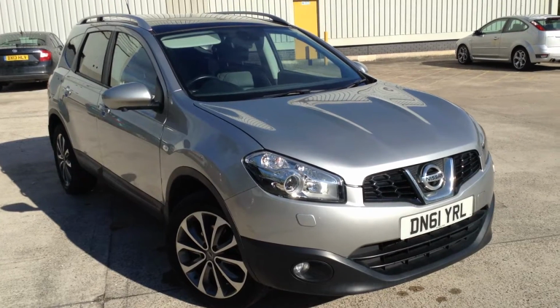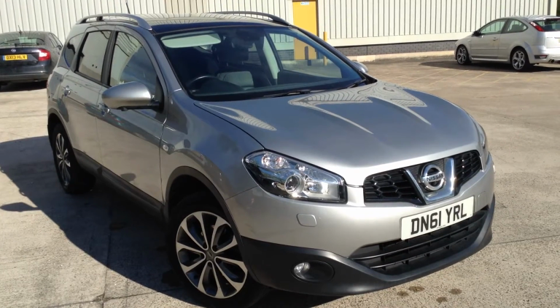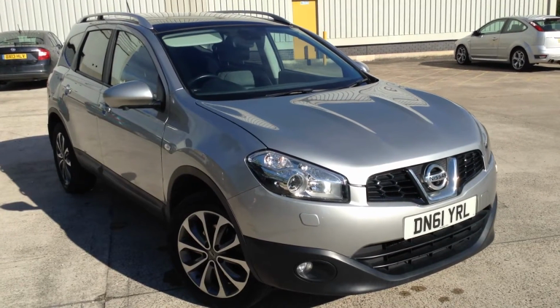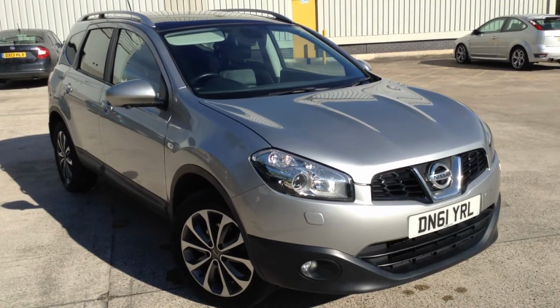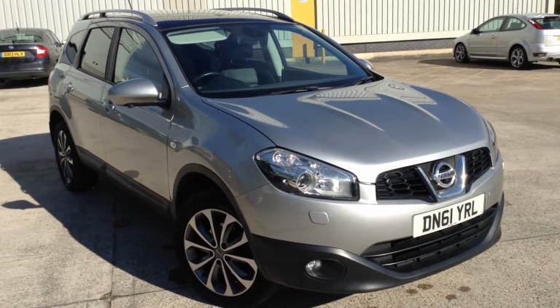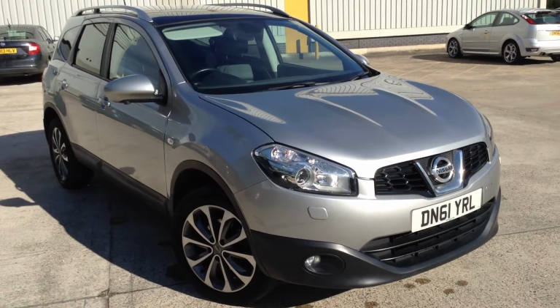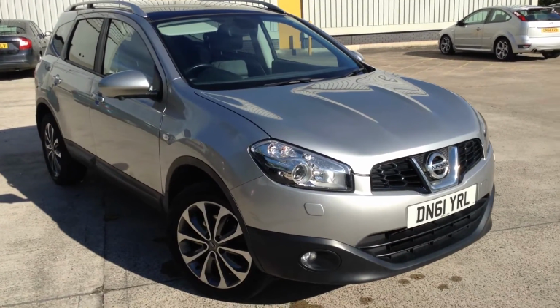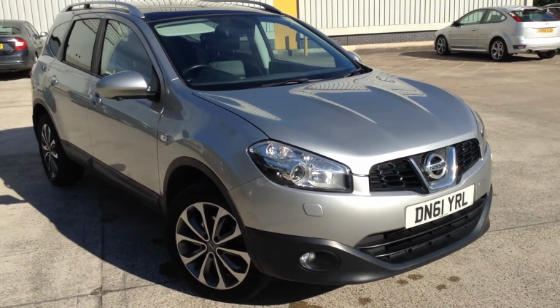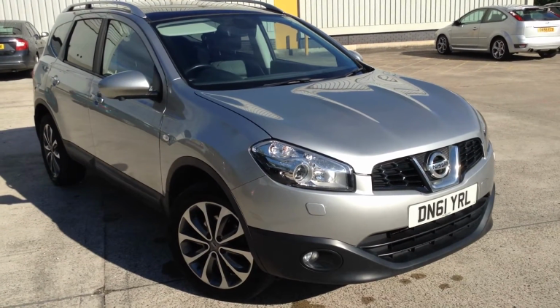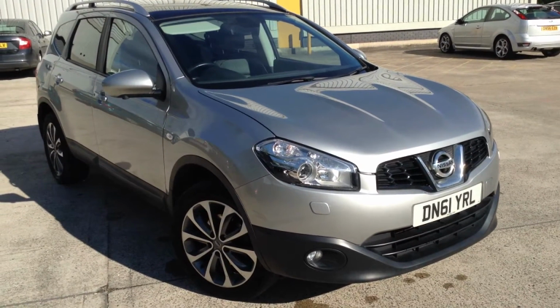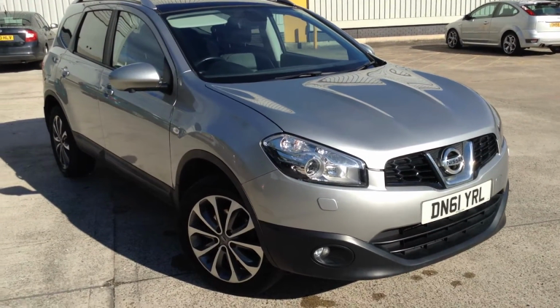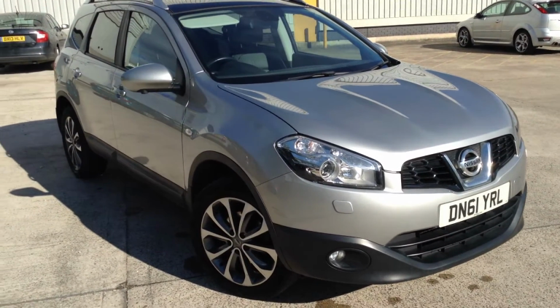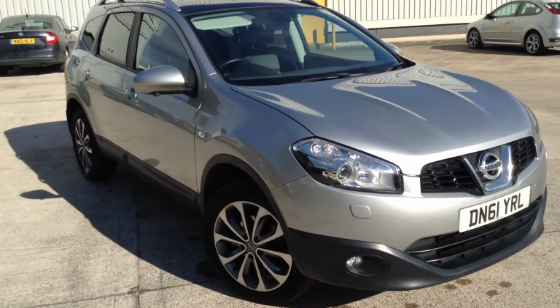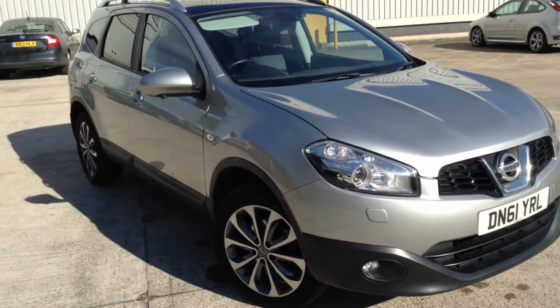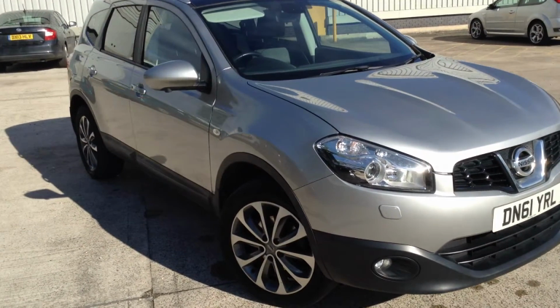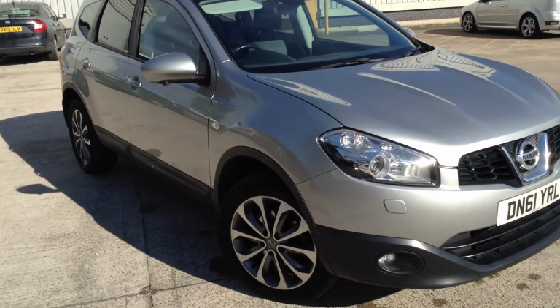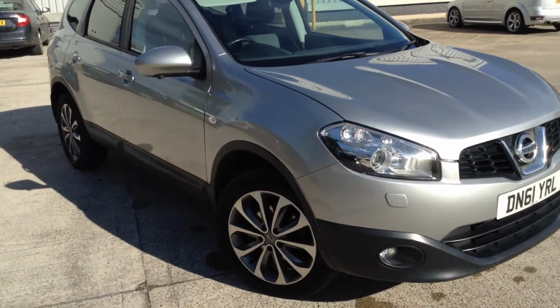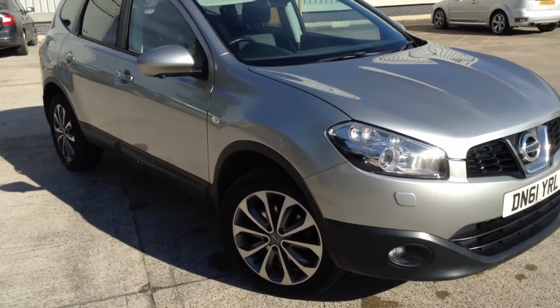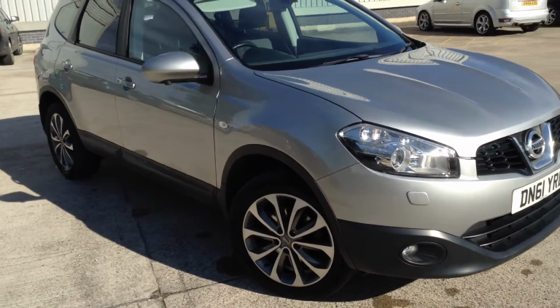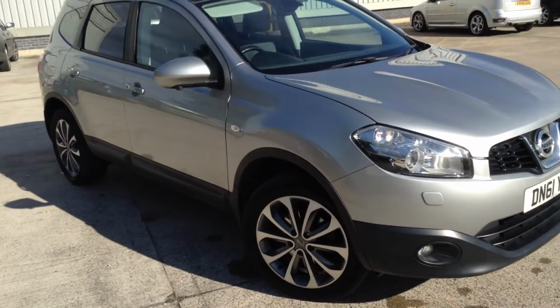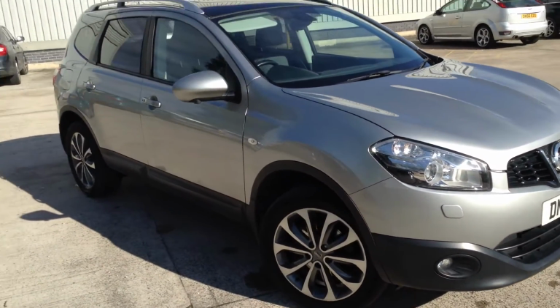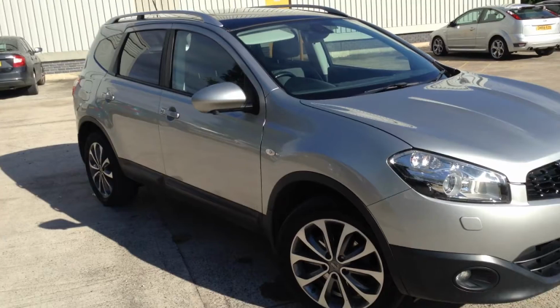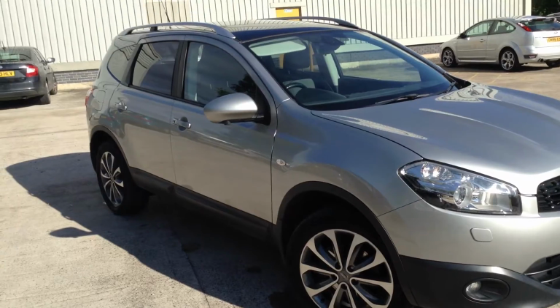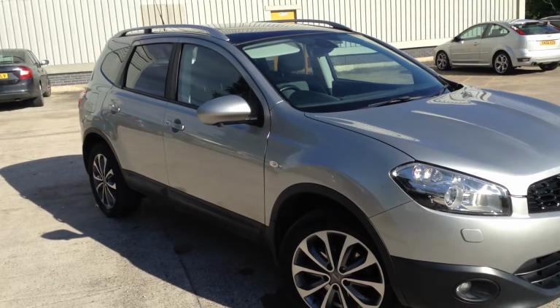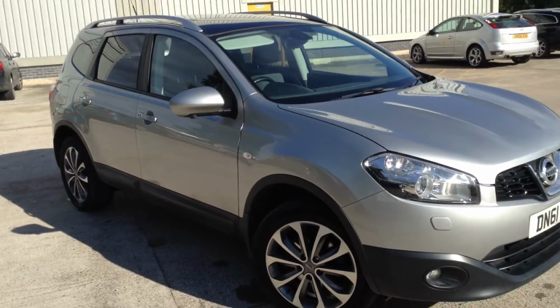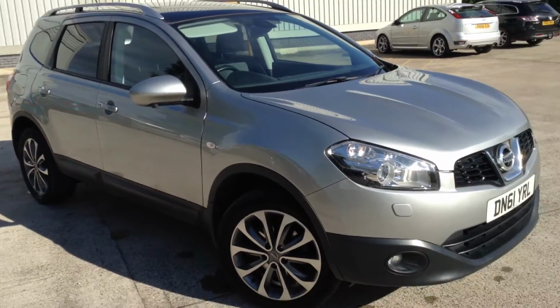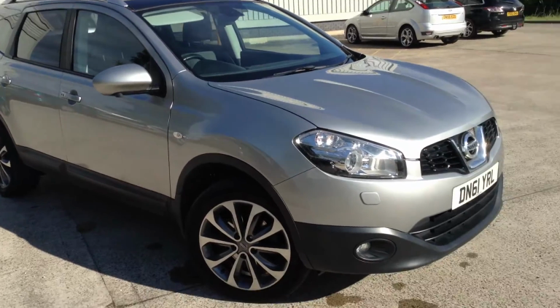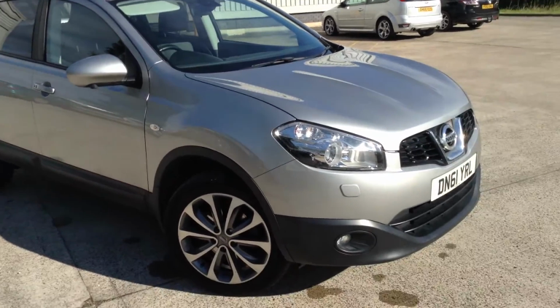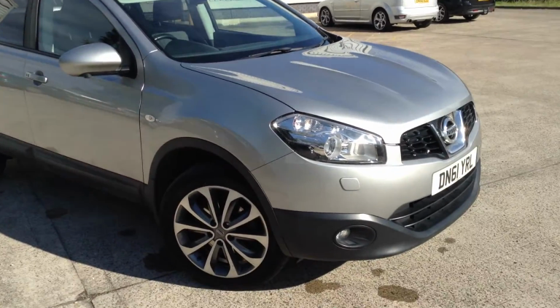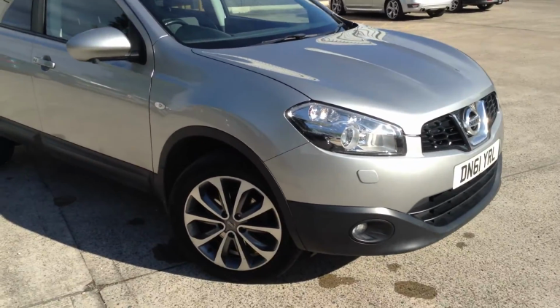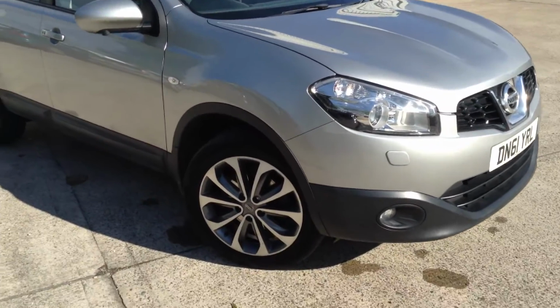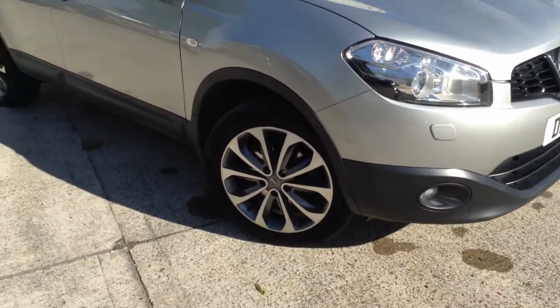Here we have a 2012 Nissan Qashqai Tecna in silver. The car is in a lovely condition as you'll see throughout the video.